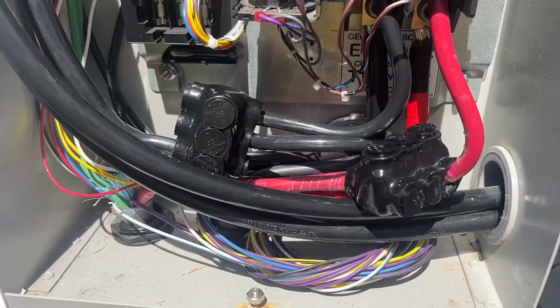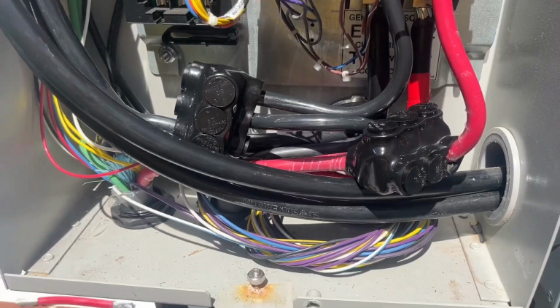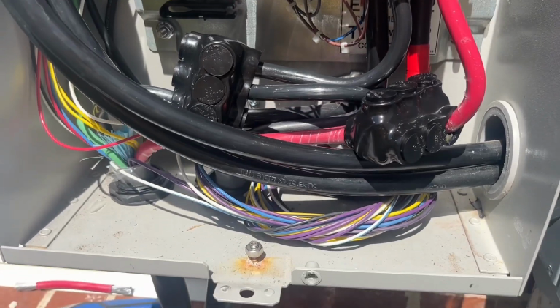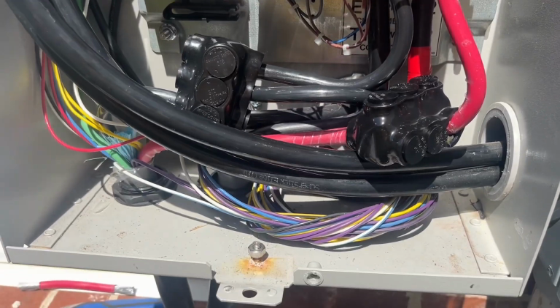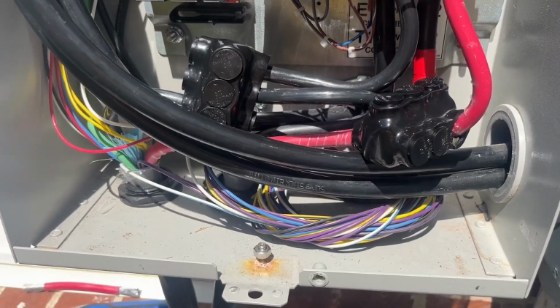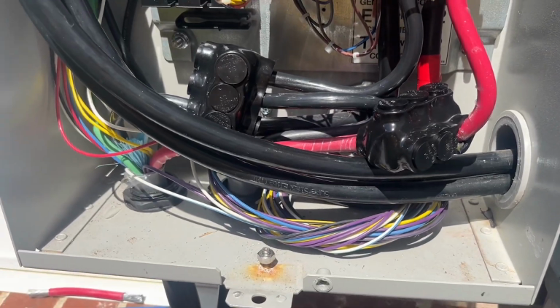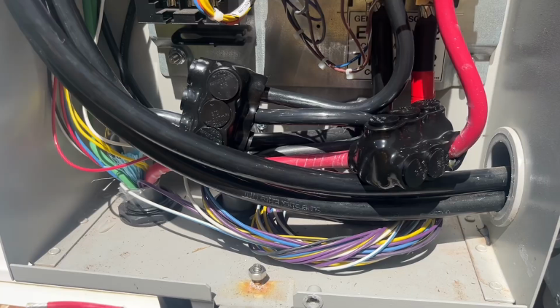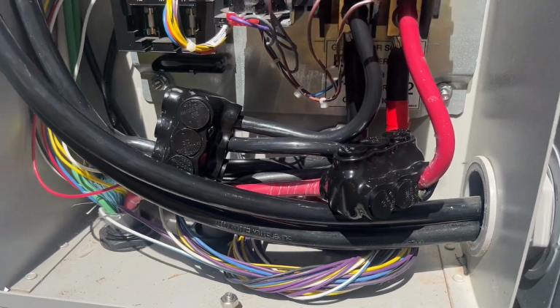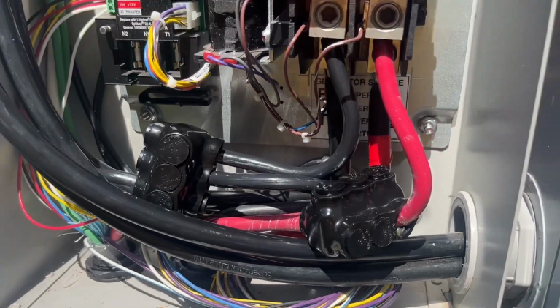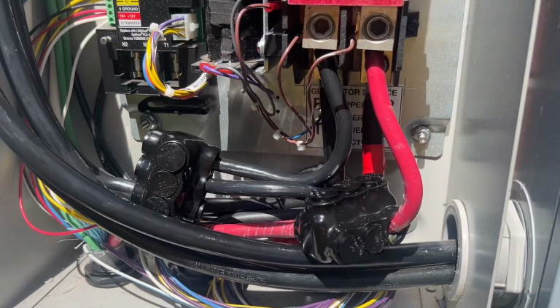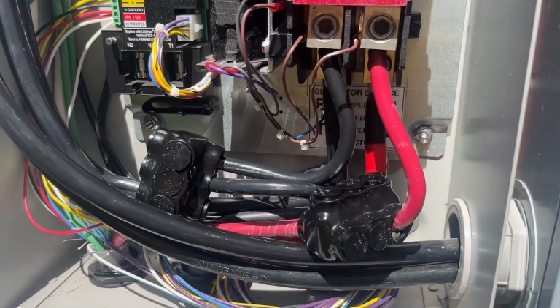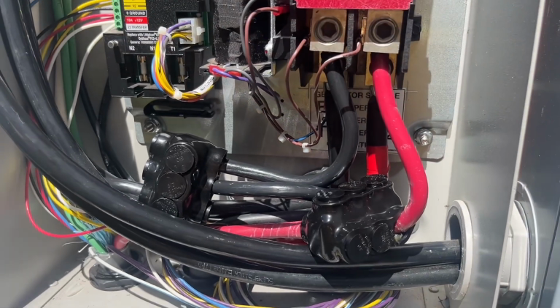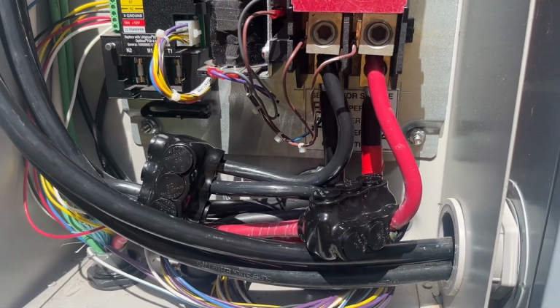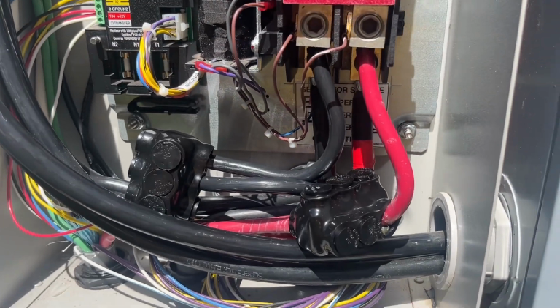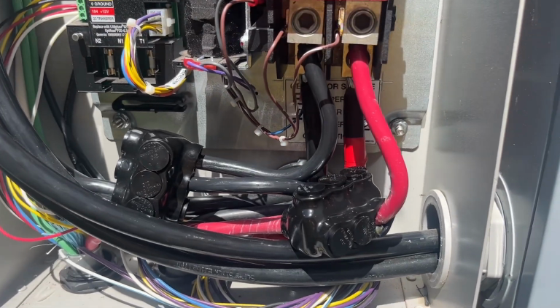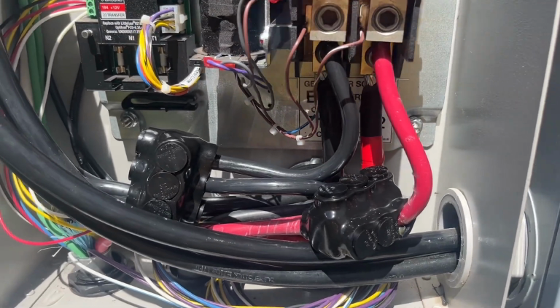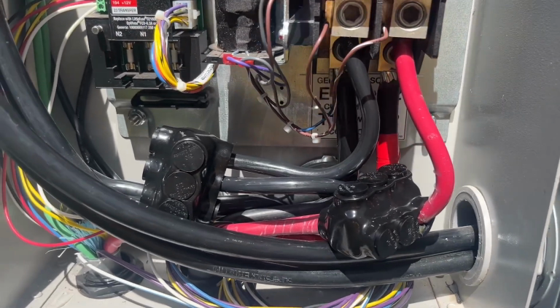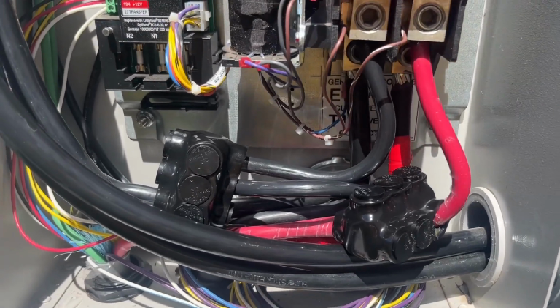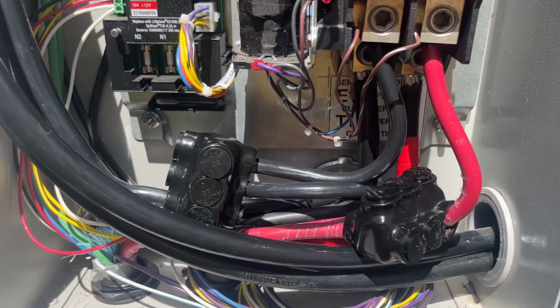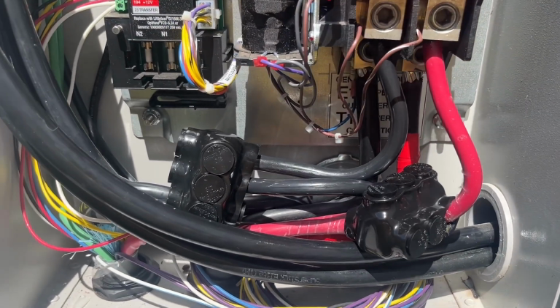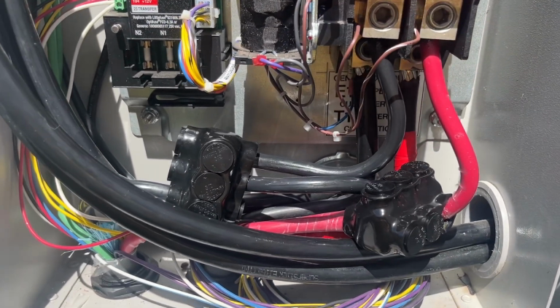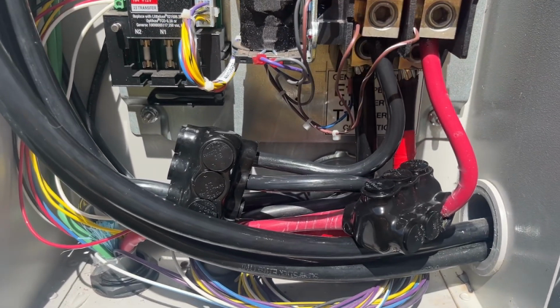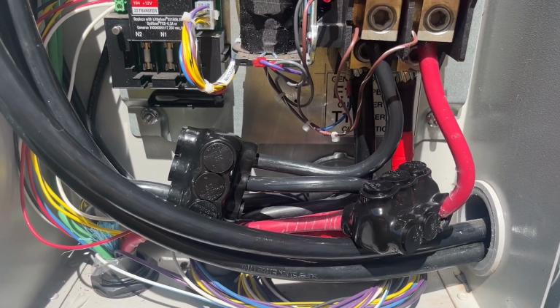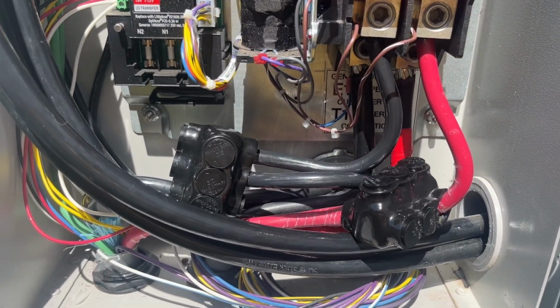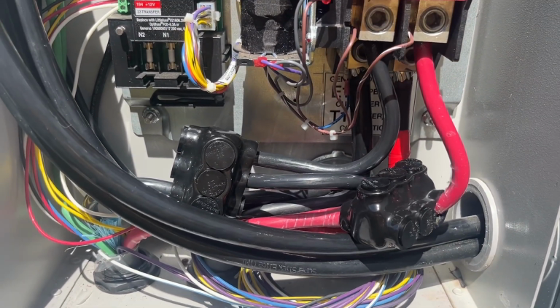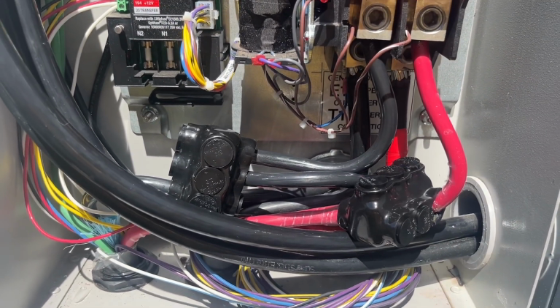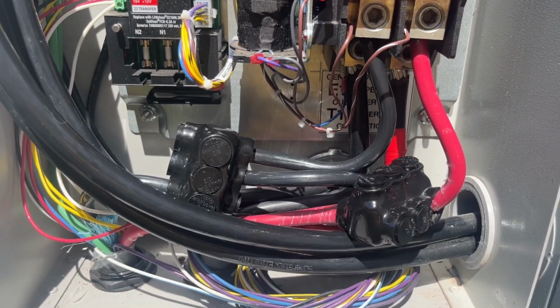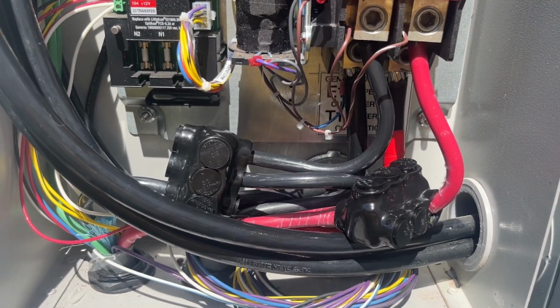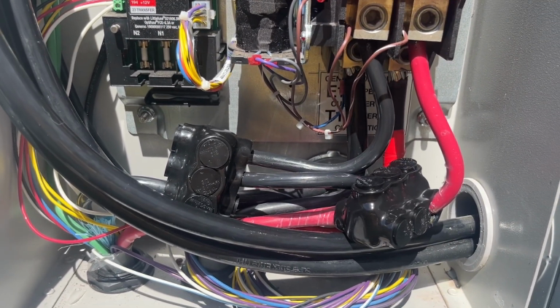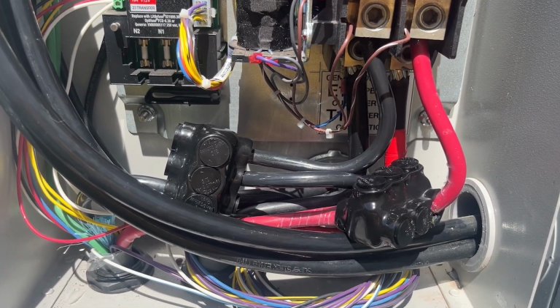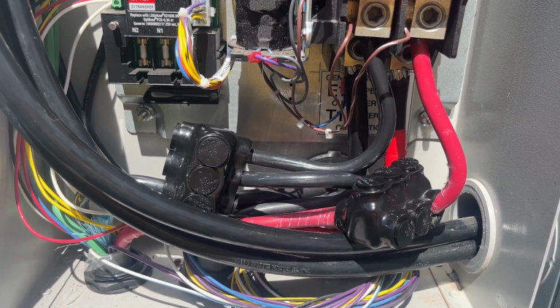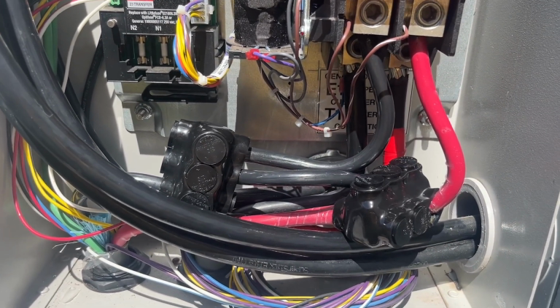There's our final product. Get this thing buttoned back up and we'll be good to go.